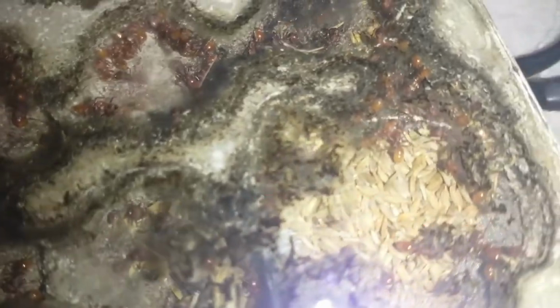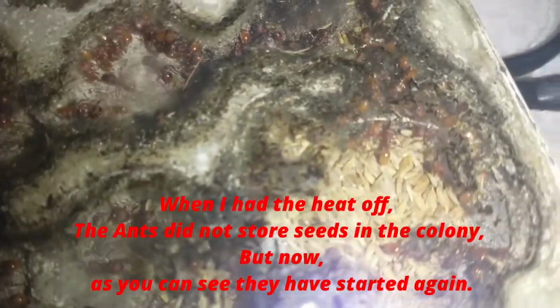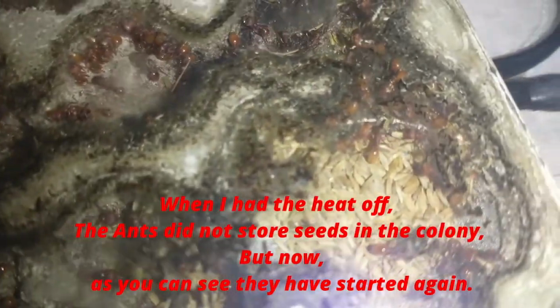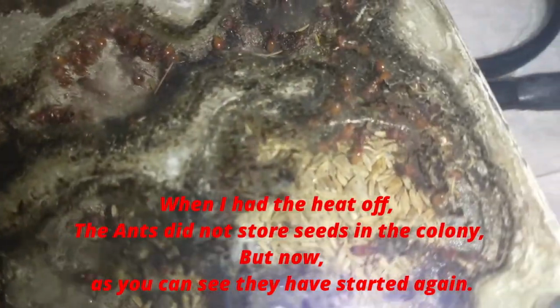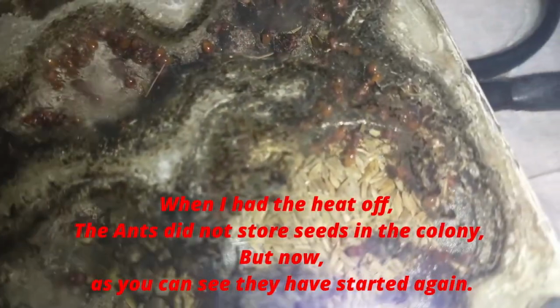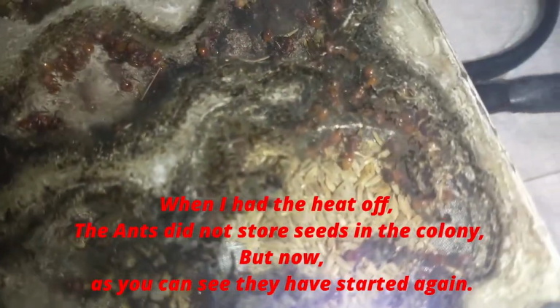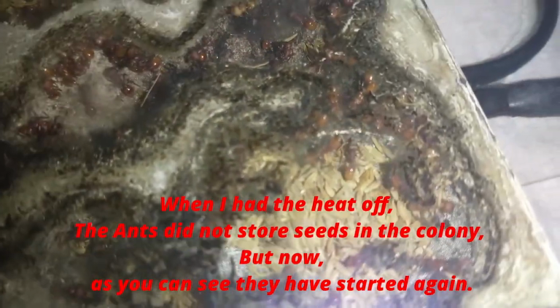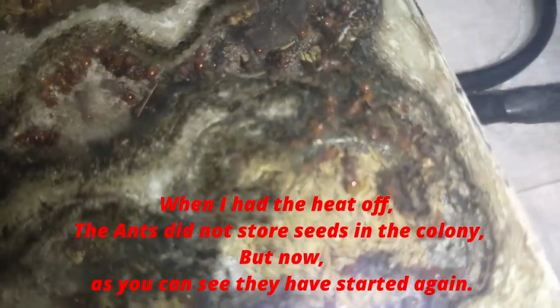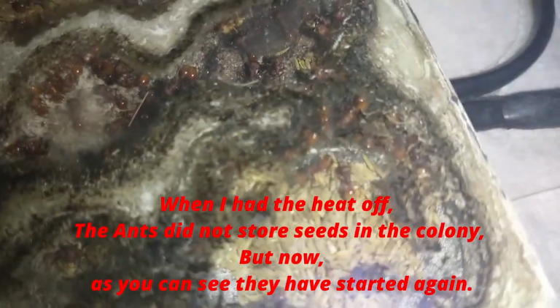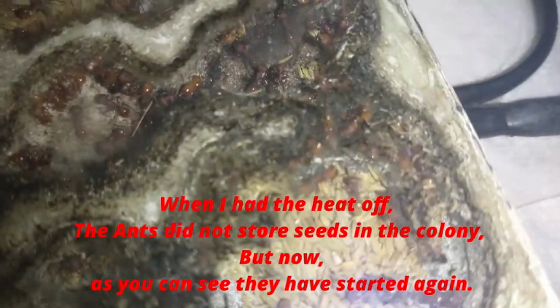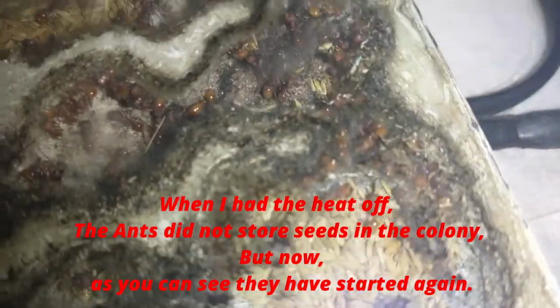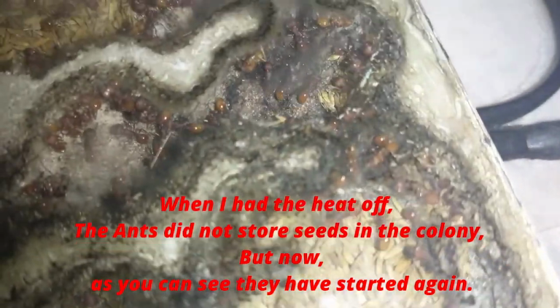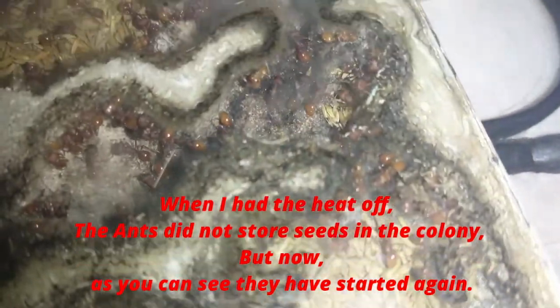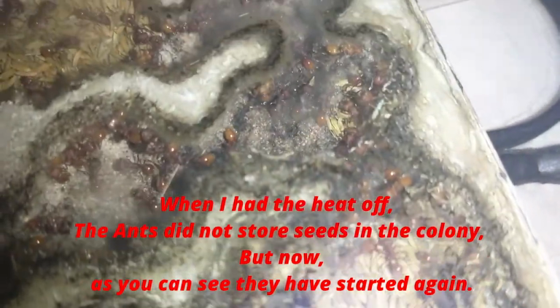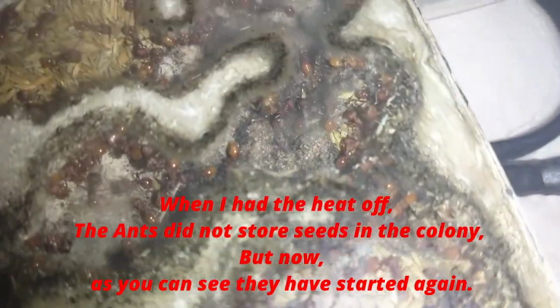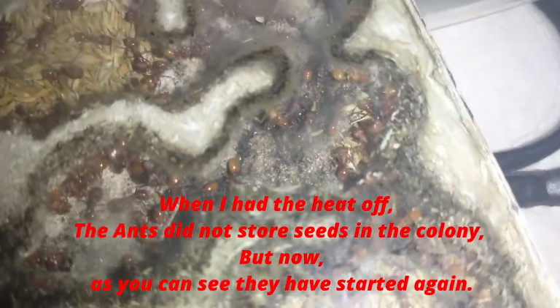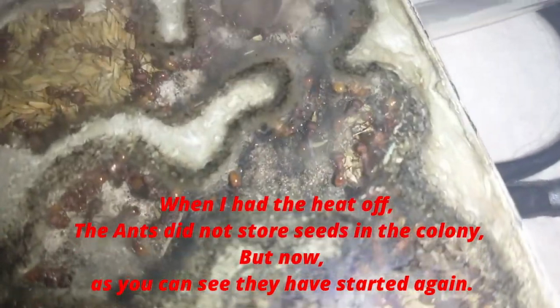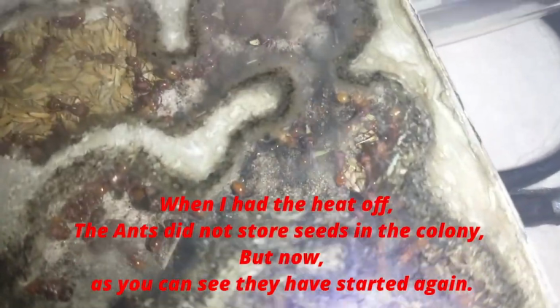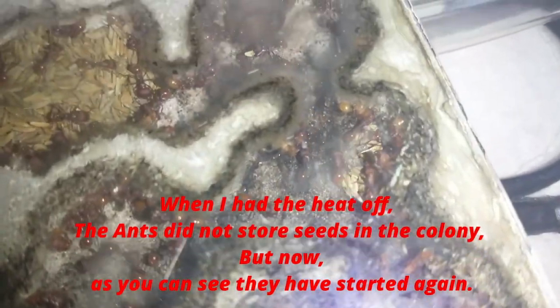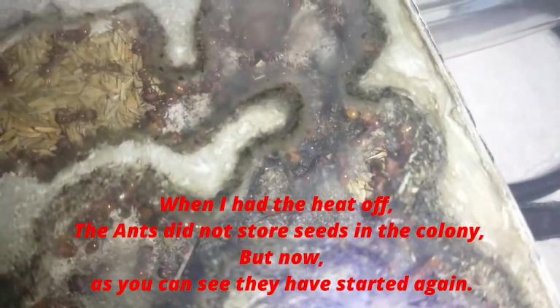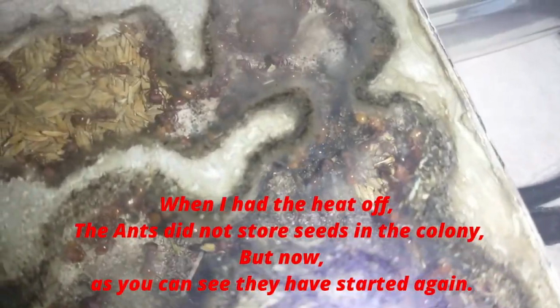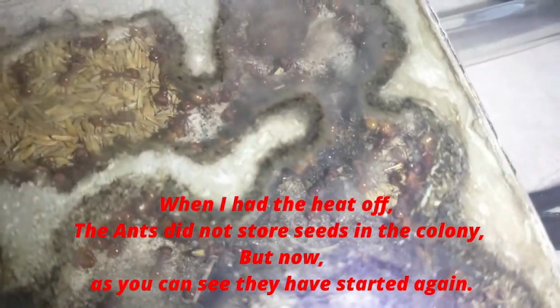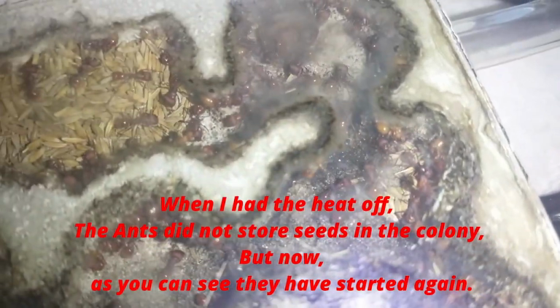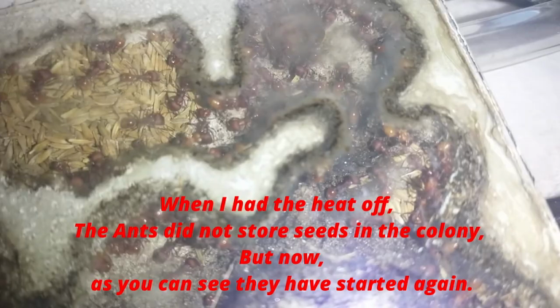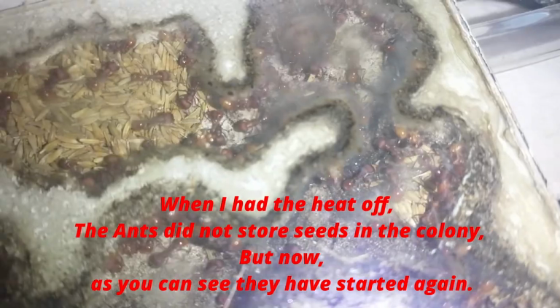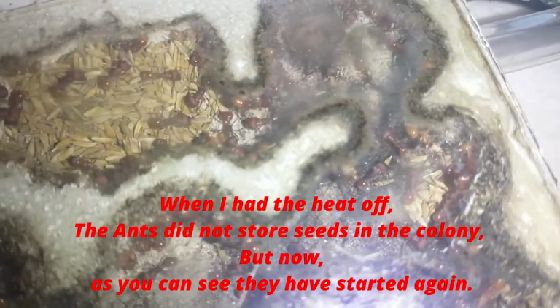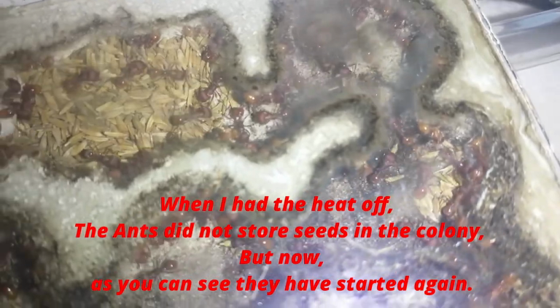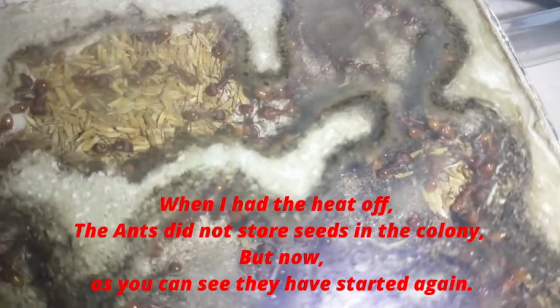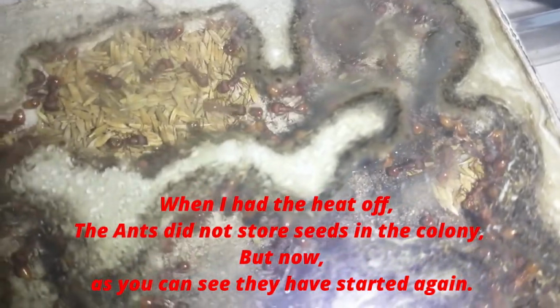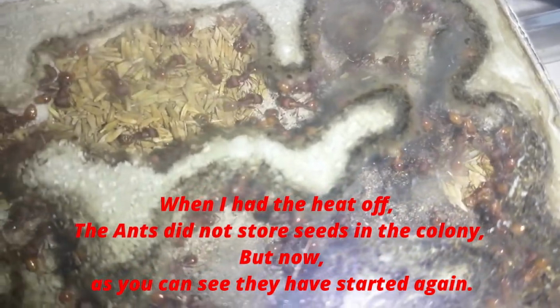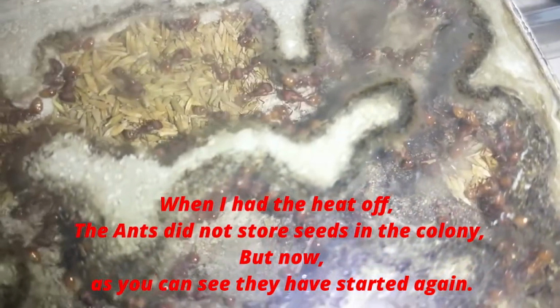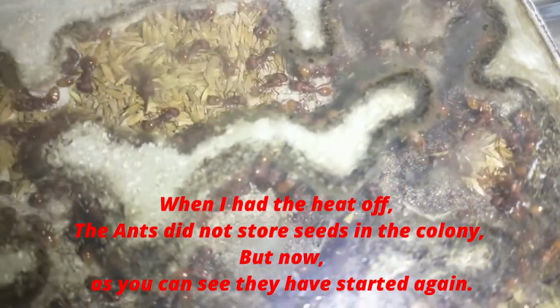When I had the heat off, the ants did not store seeds in the colony, but now, as you can see, they have started again.